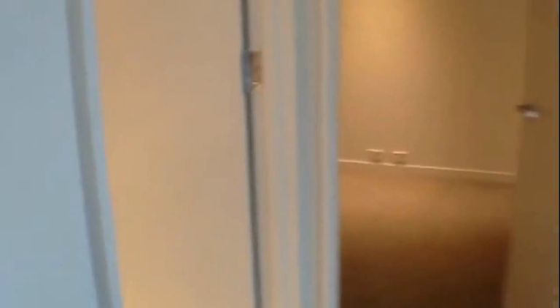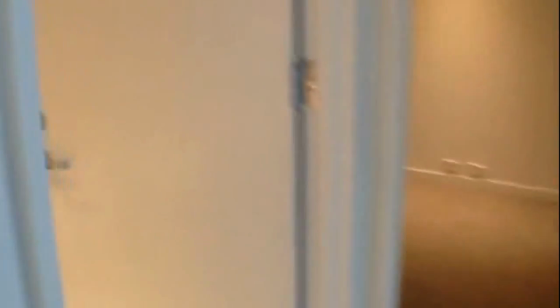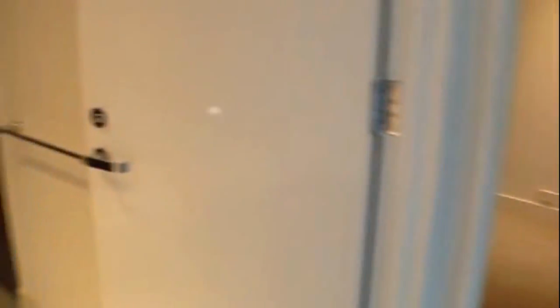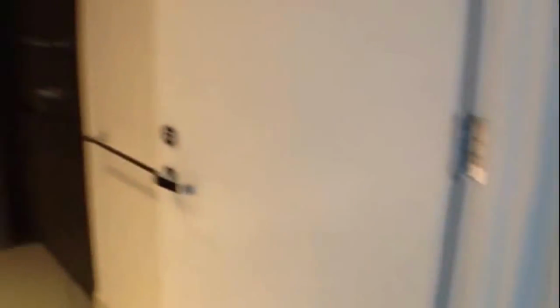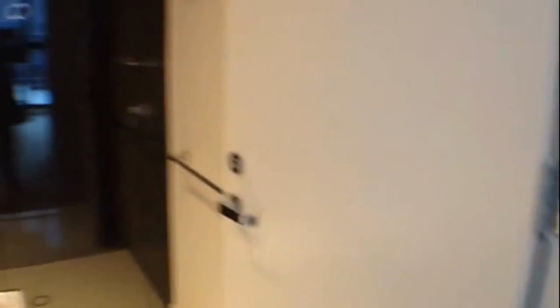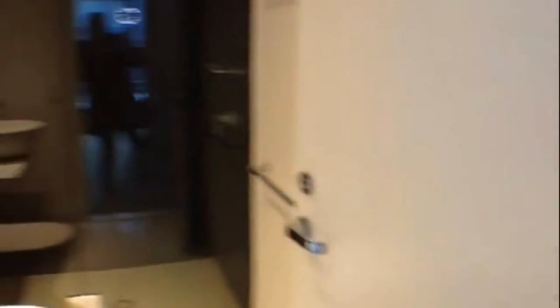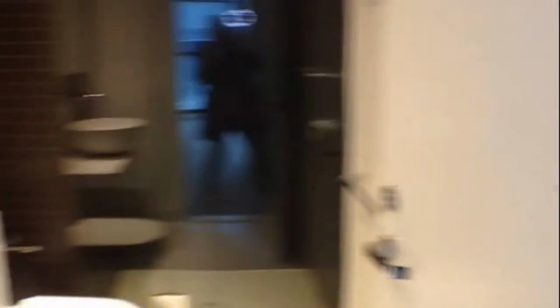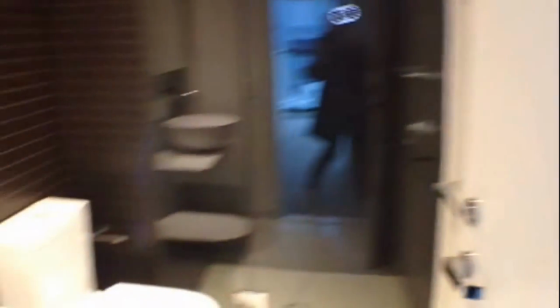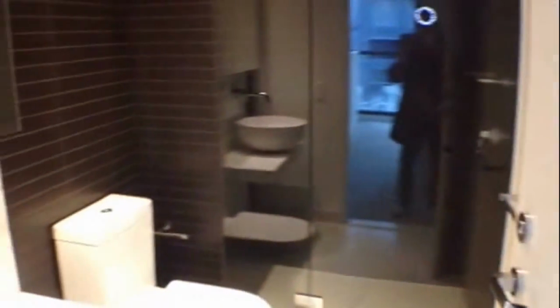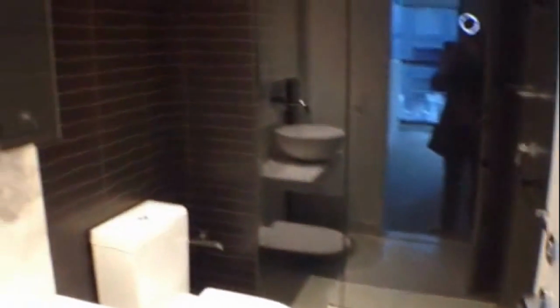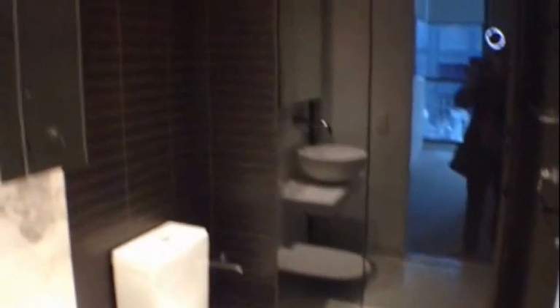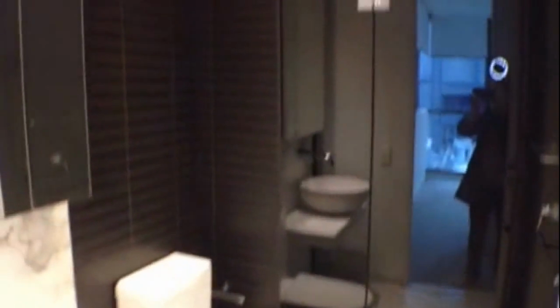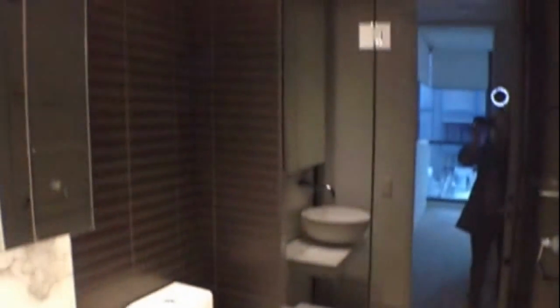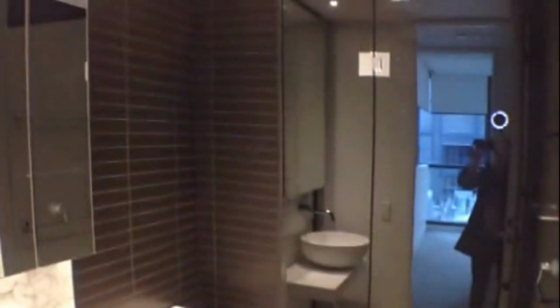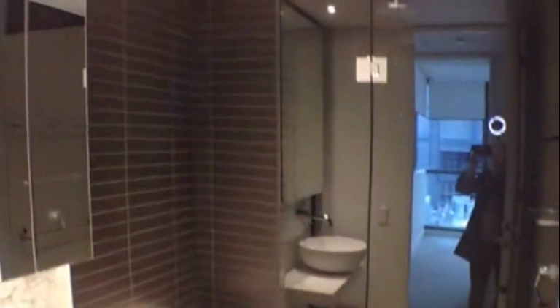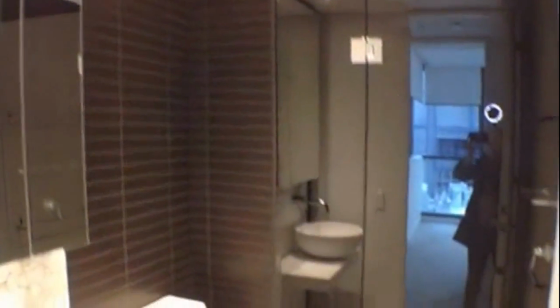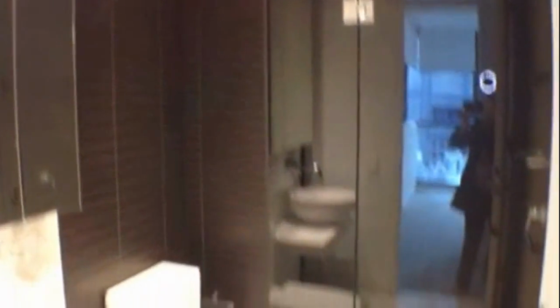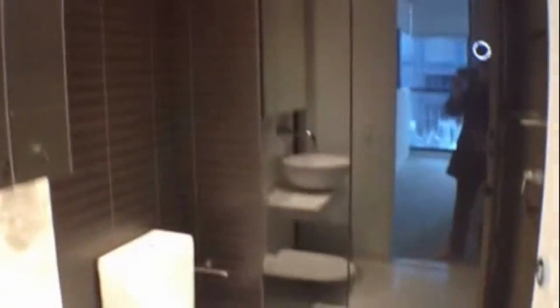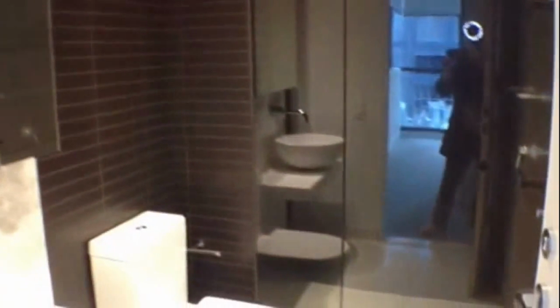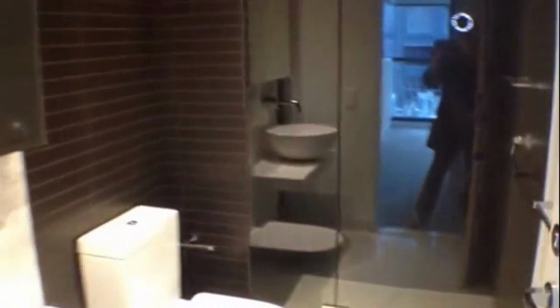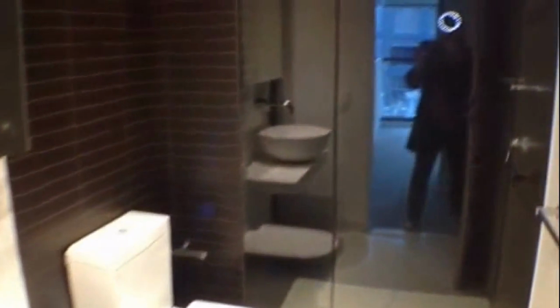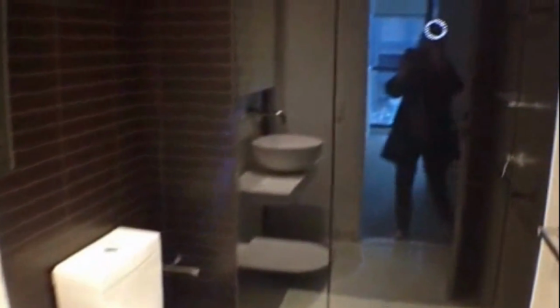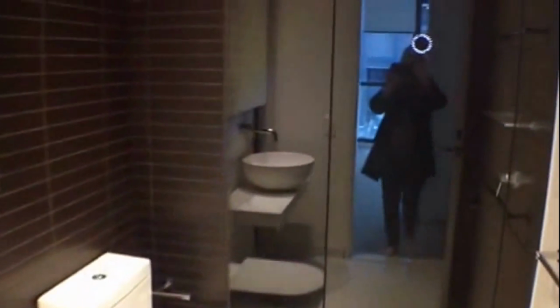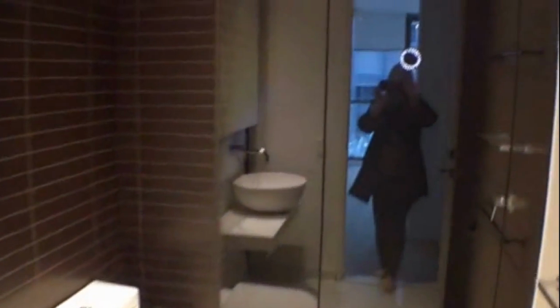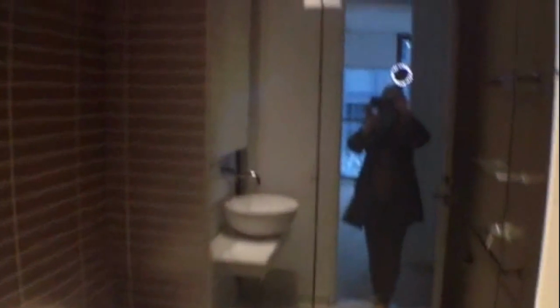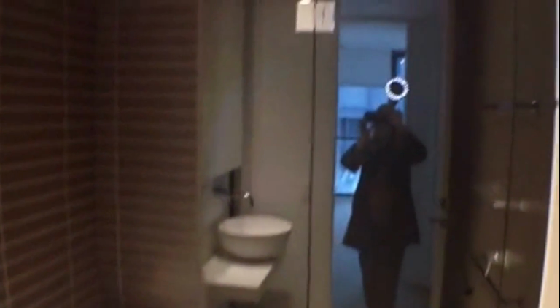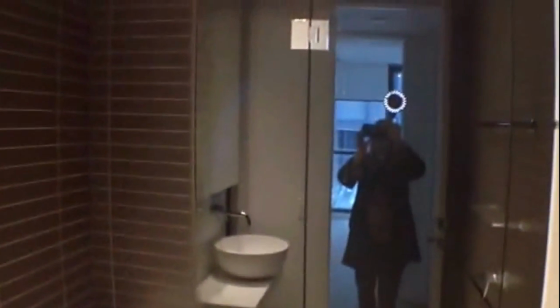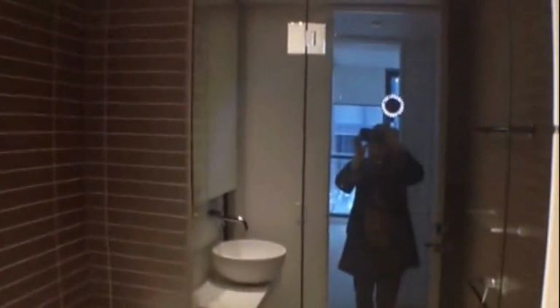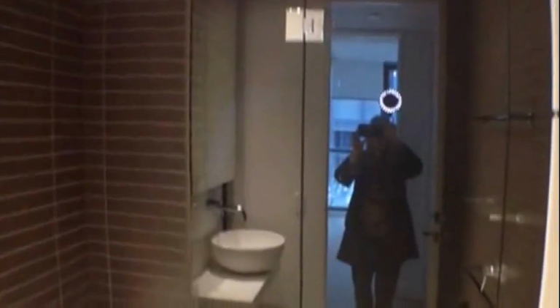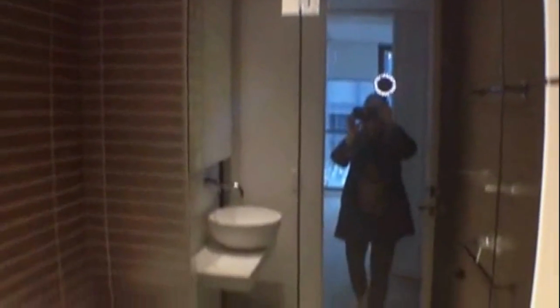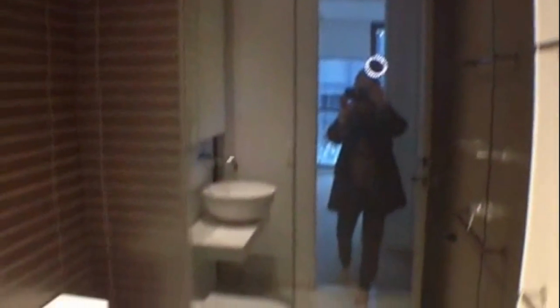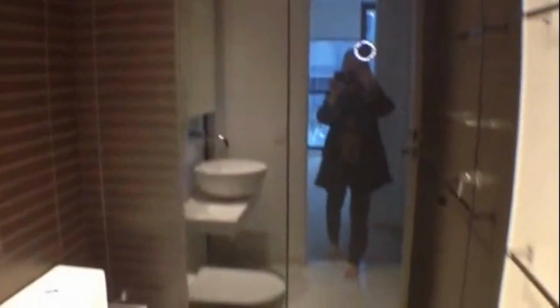Moving into the bathroom — excellent fixtures and fittings, great sized shower.